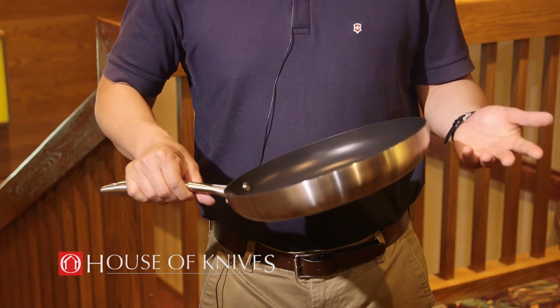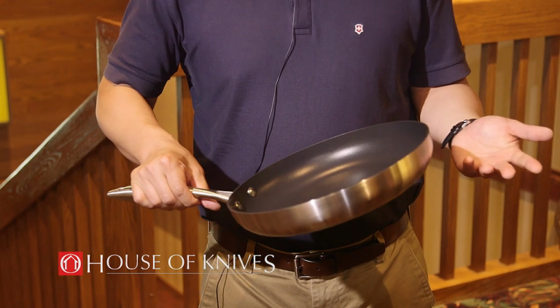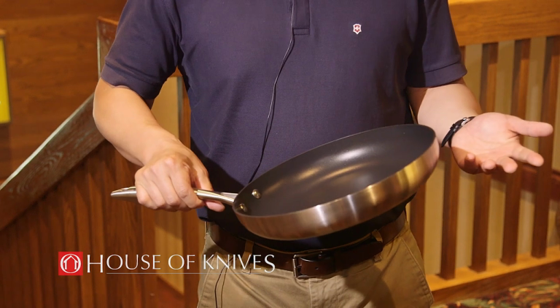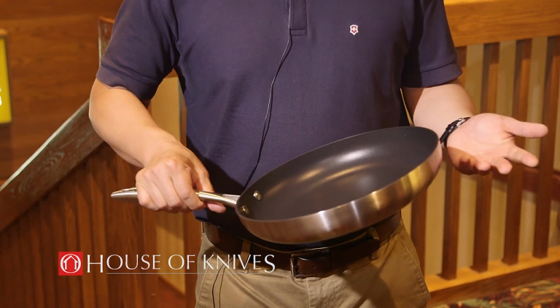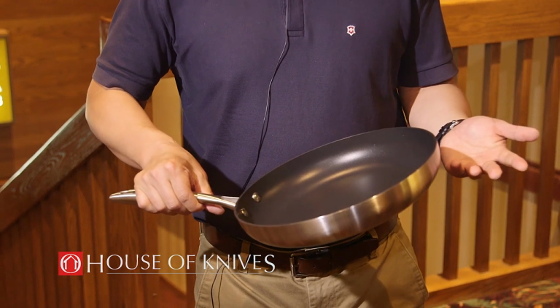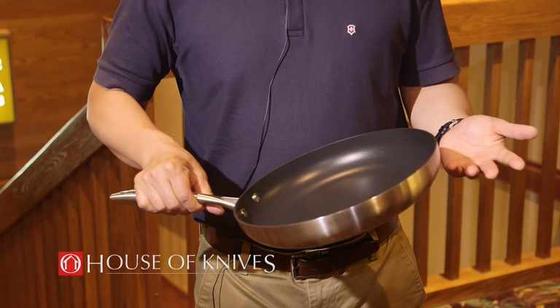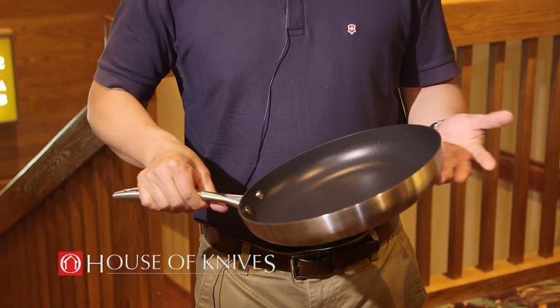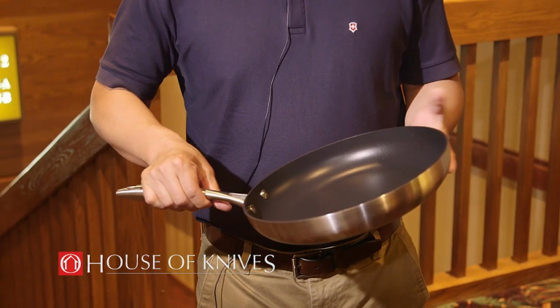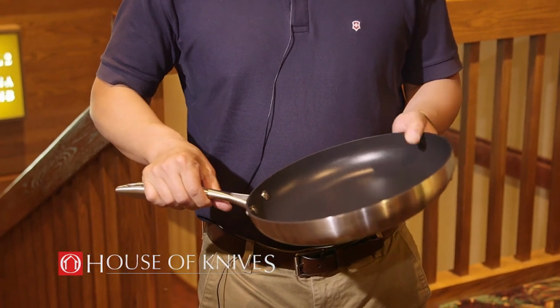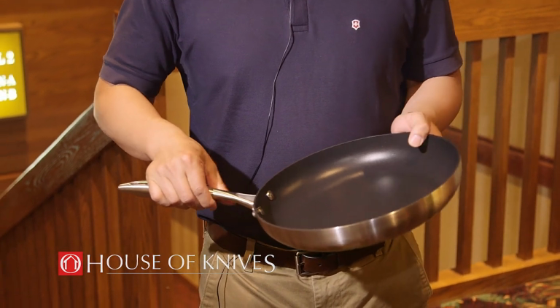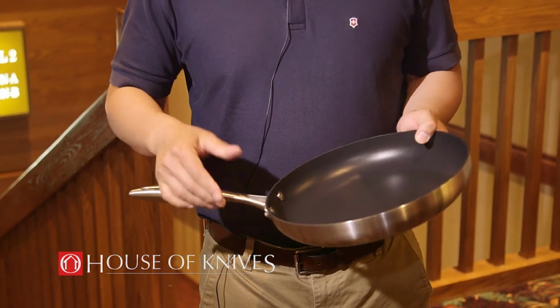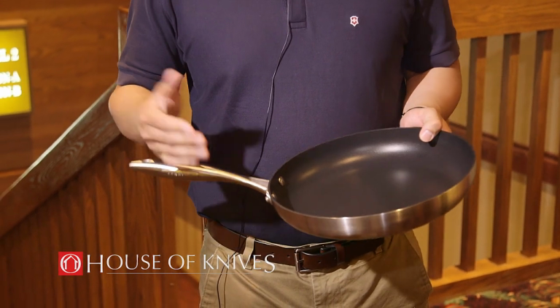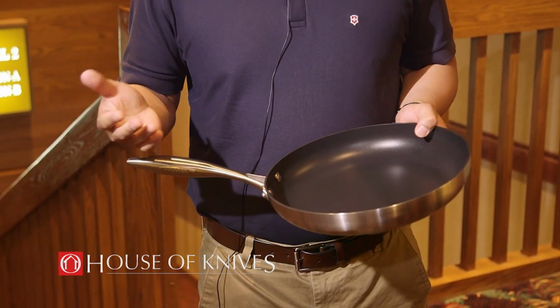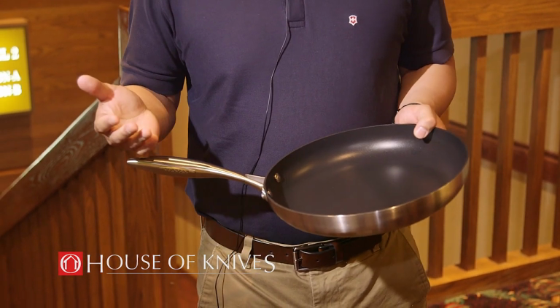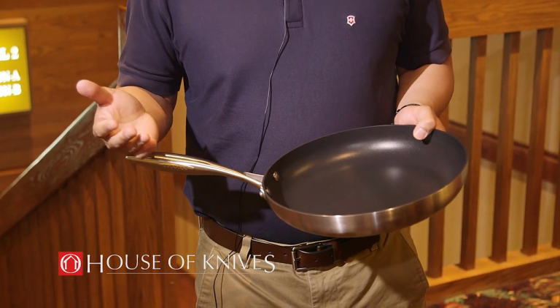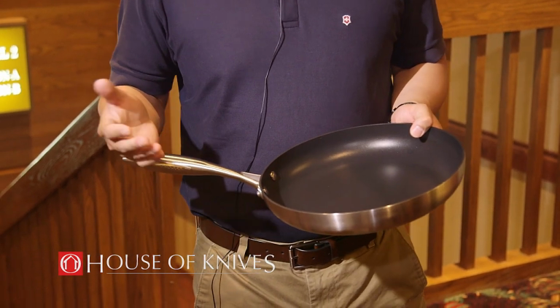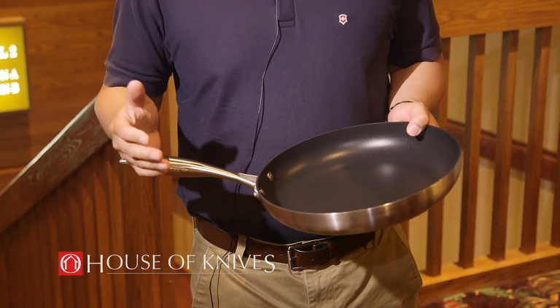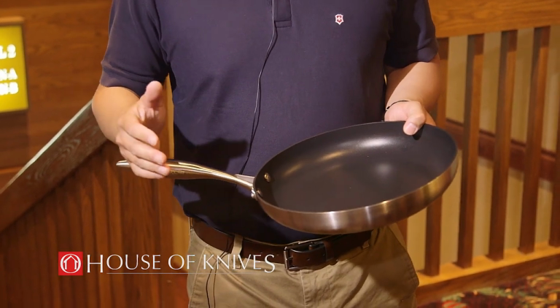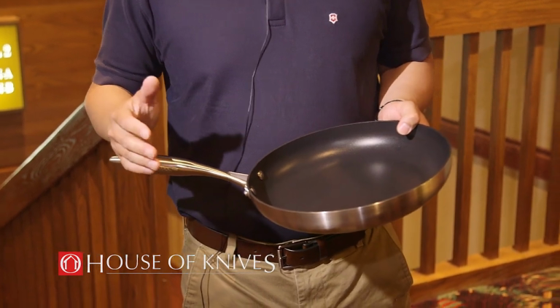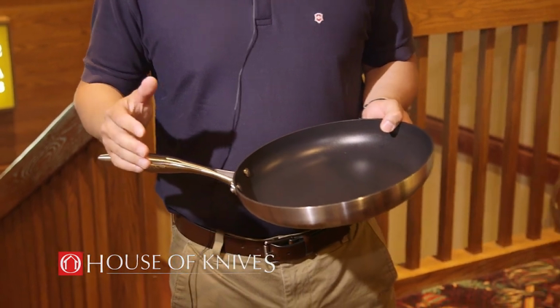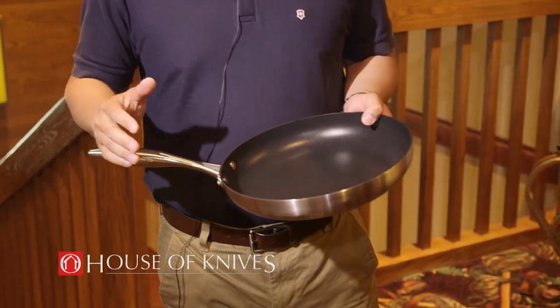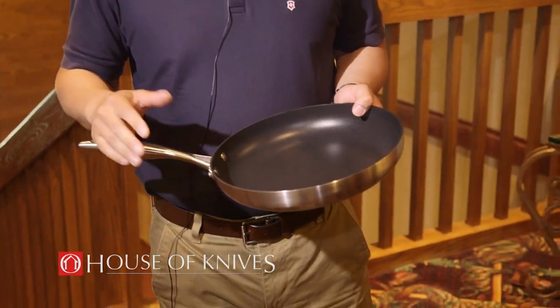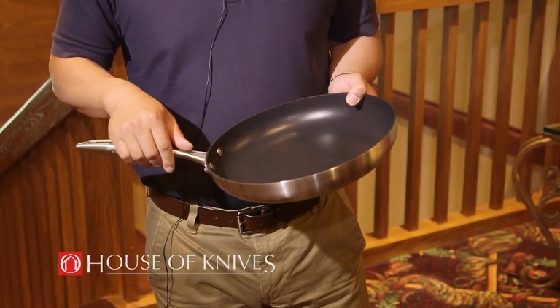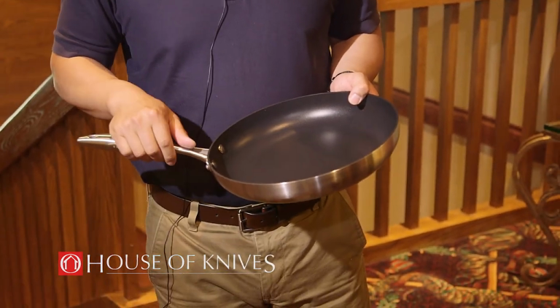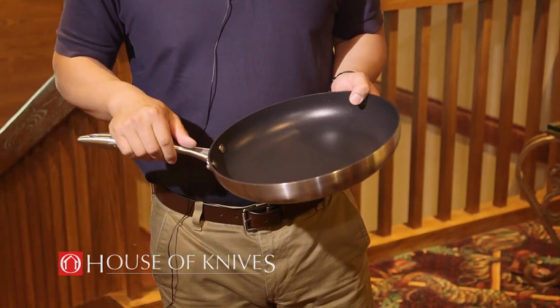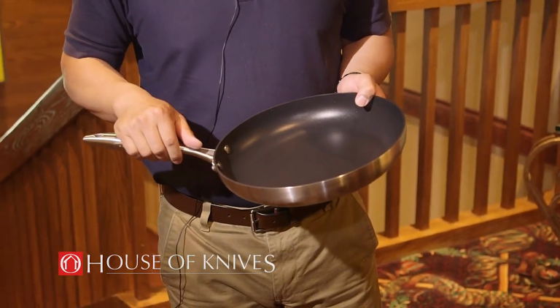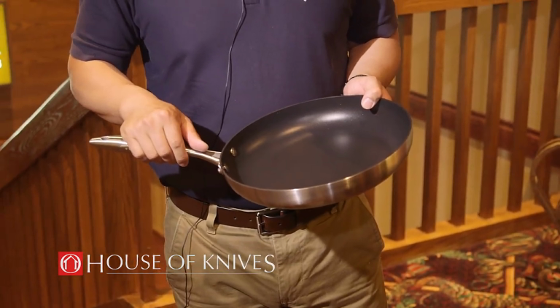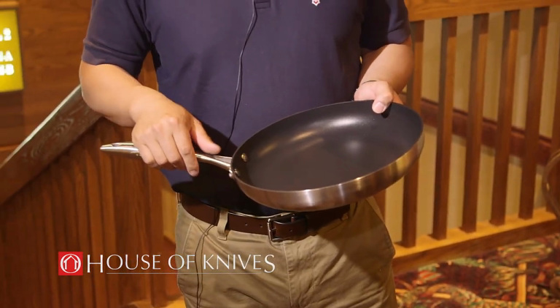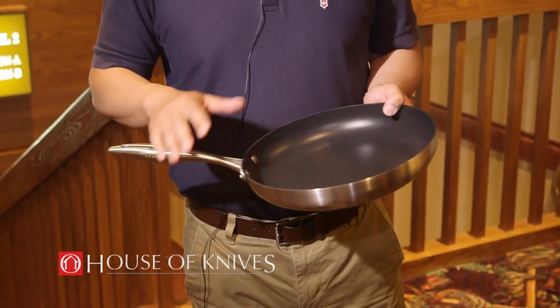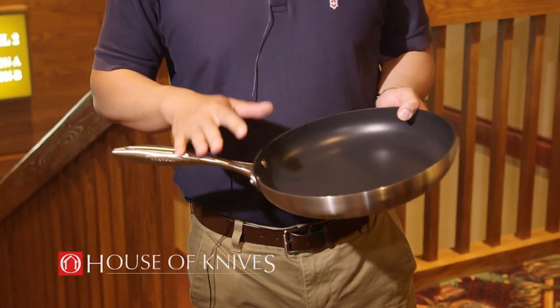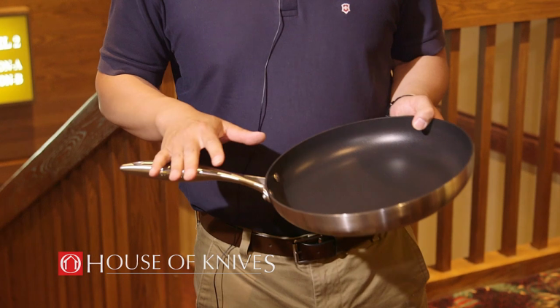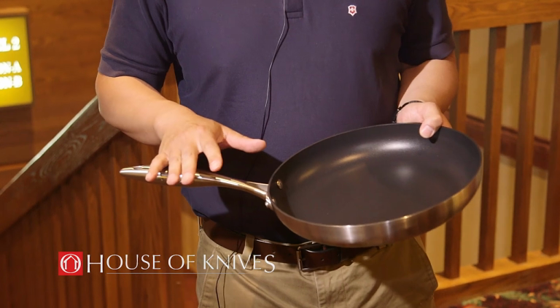The things I really like about it is it's really similar to Victorinox — it's a family-owned business out of Denmark, and these are handmade.